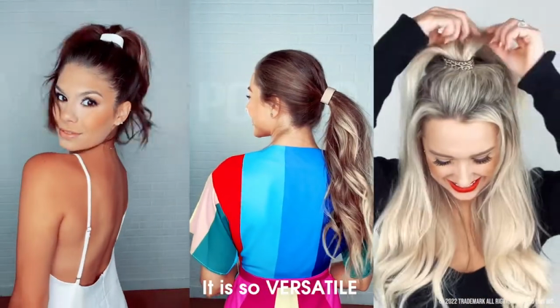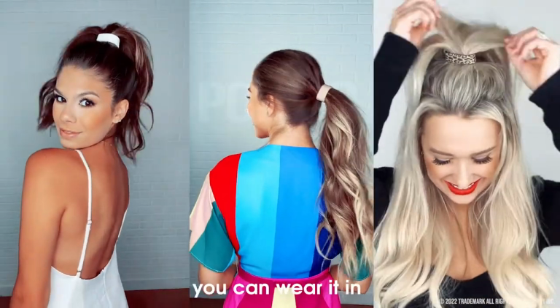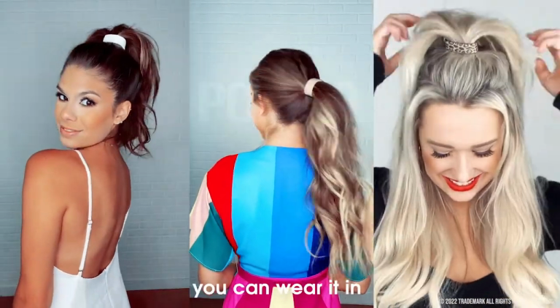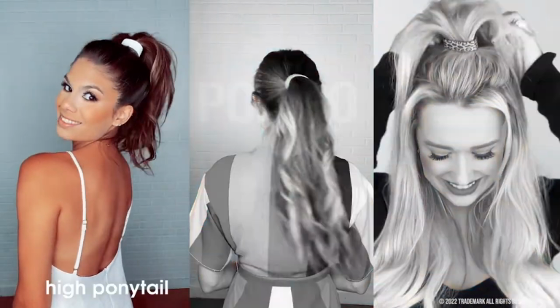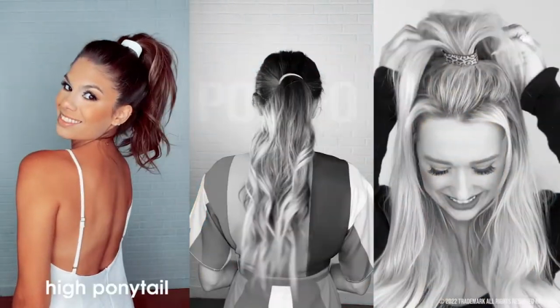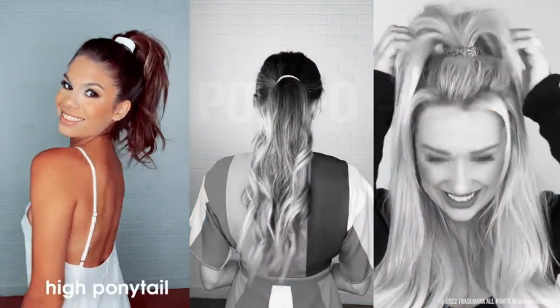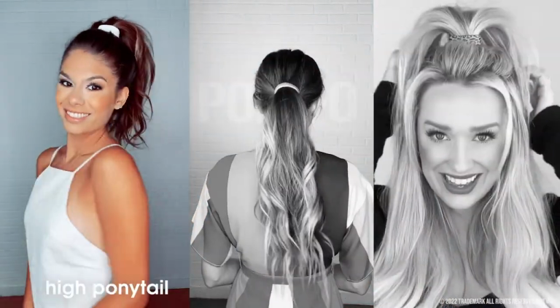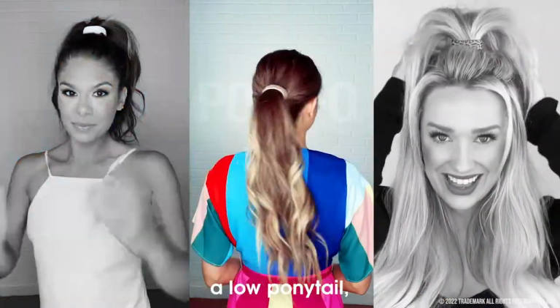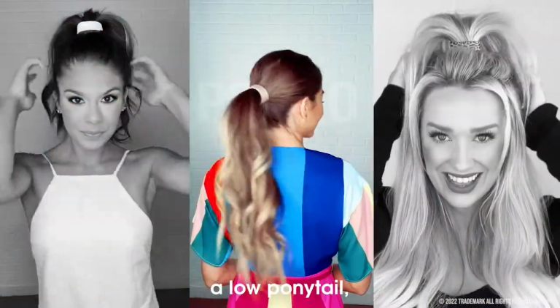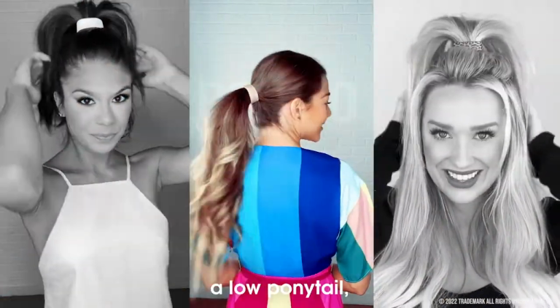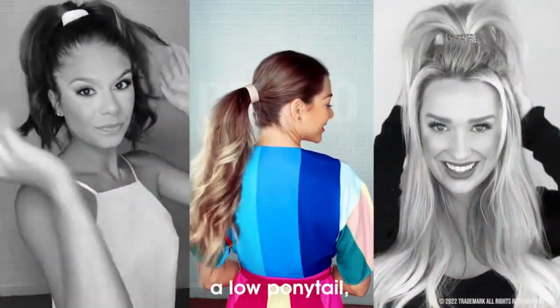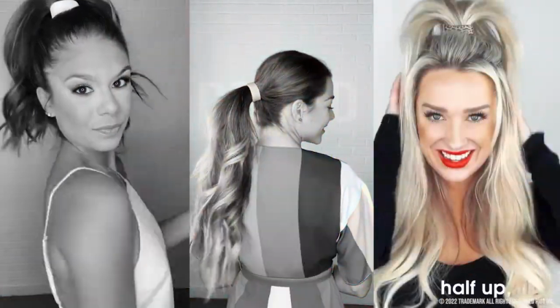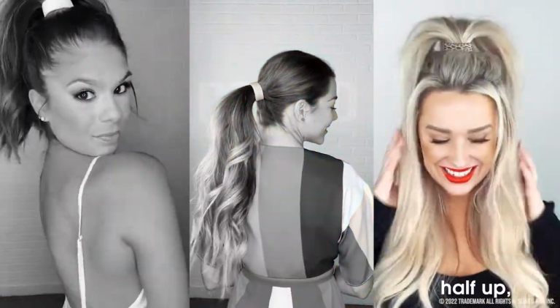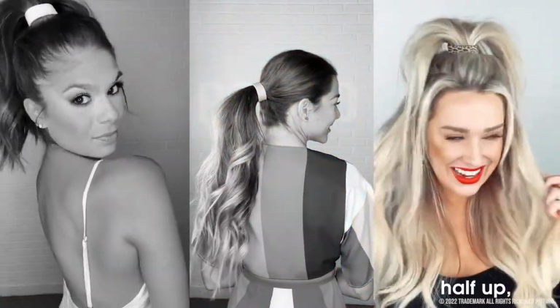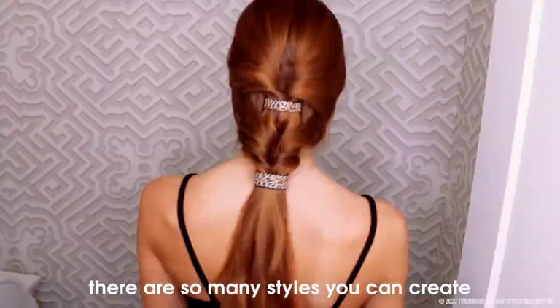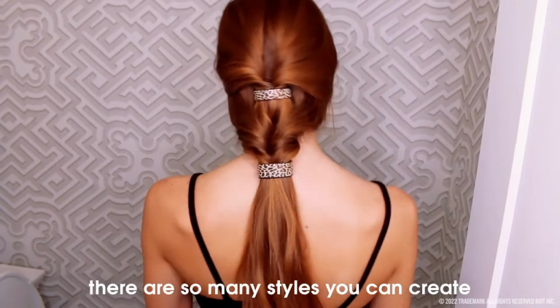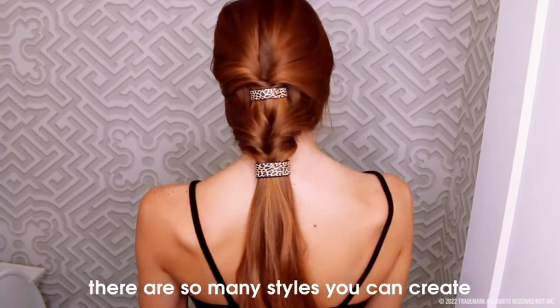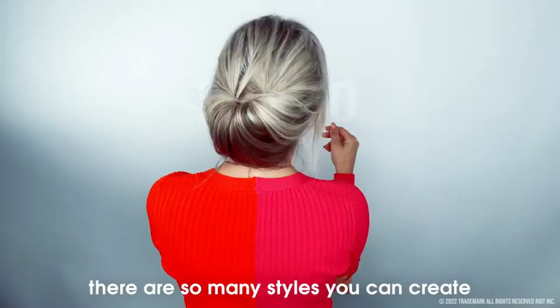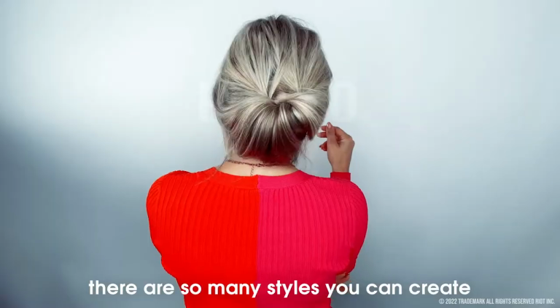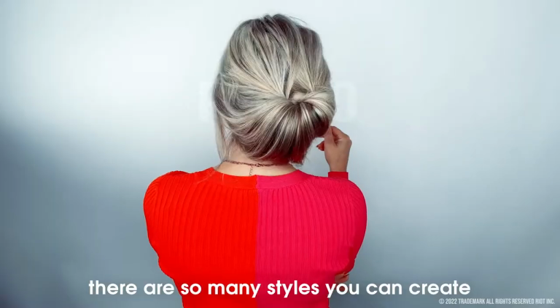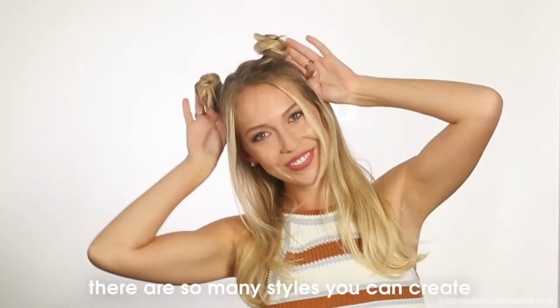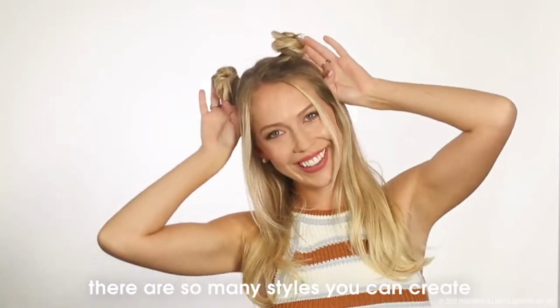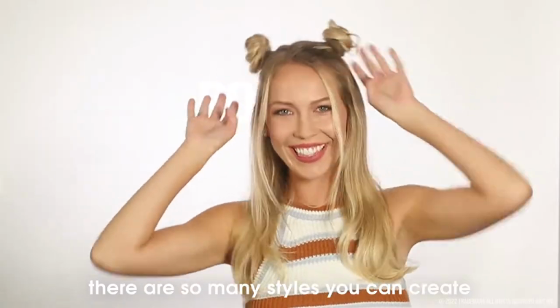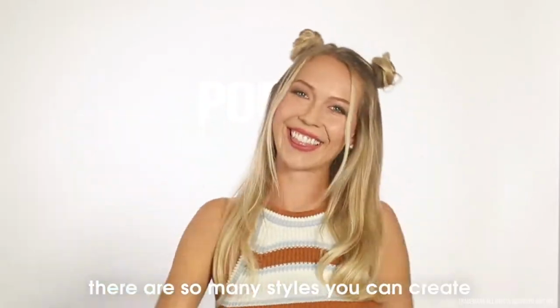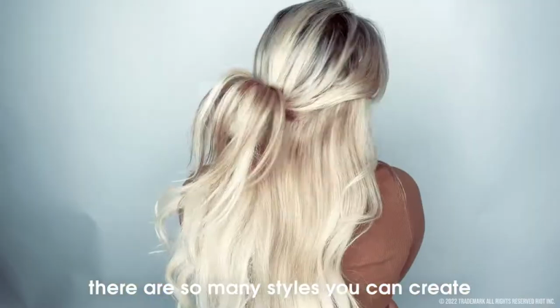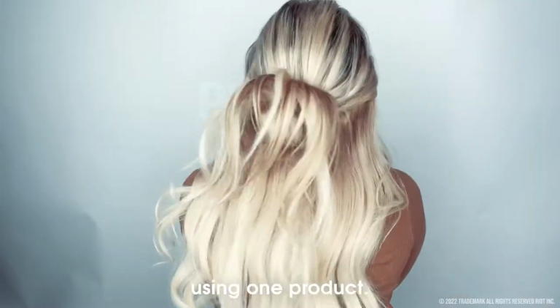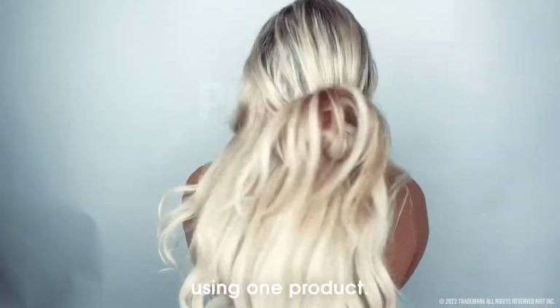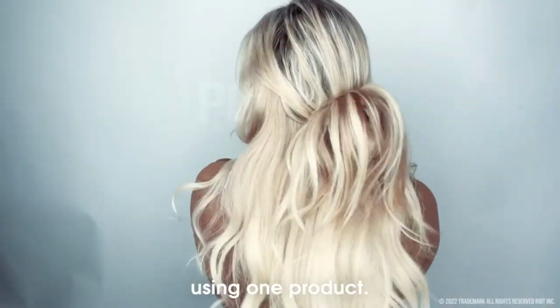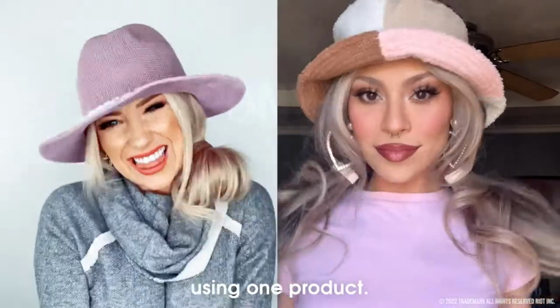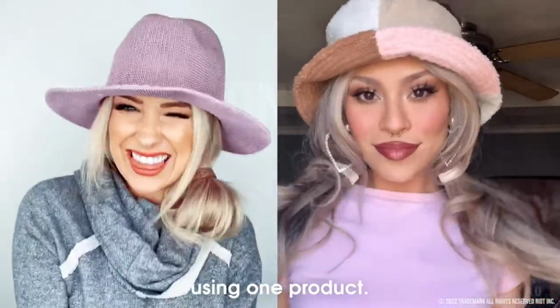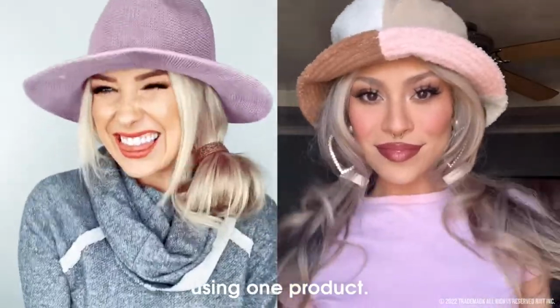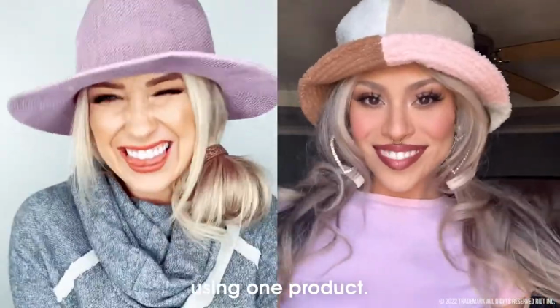You can wear it in a high ponytail, a low ponytail, half up — there are so many styles that you can create using one product.